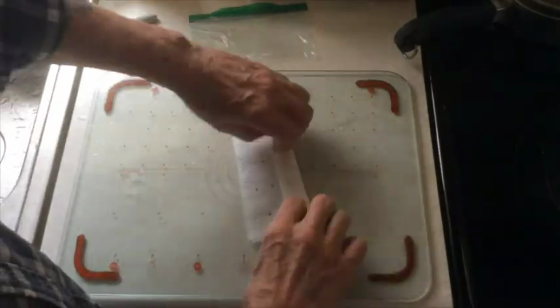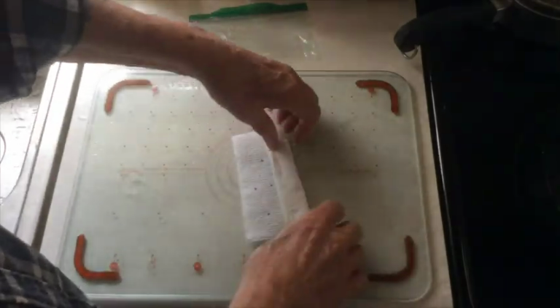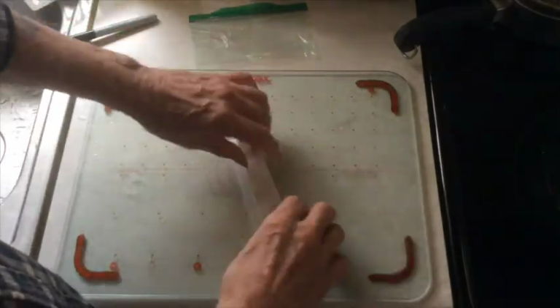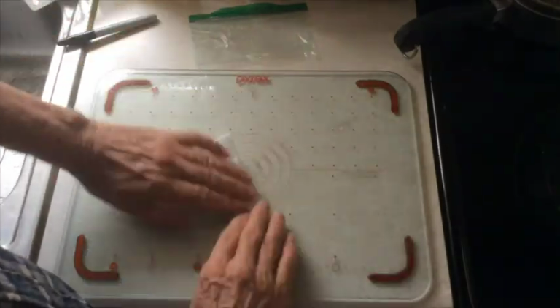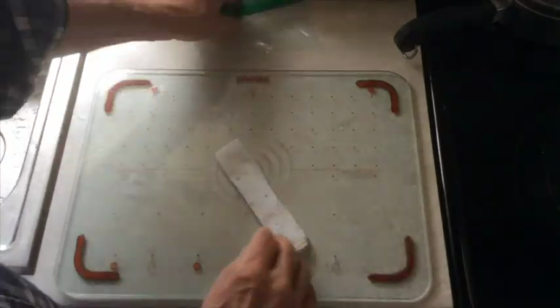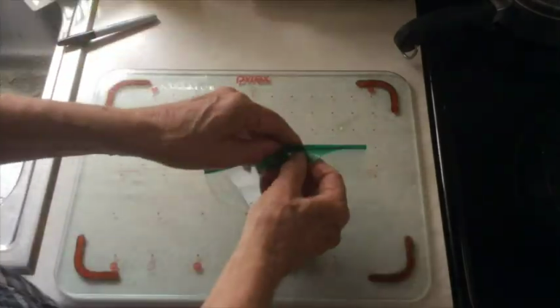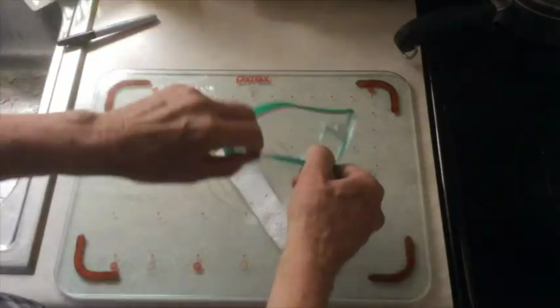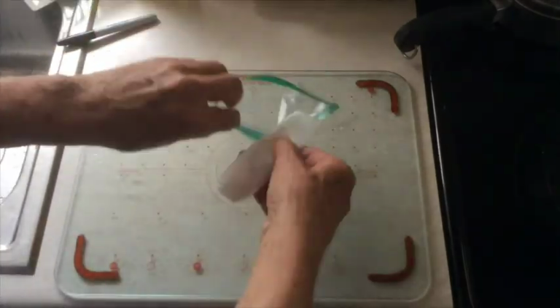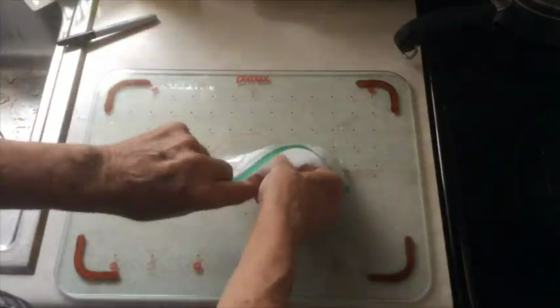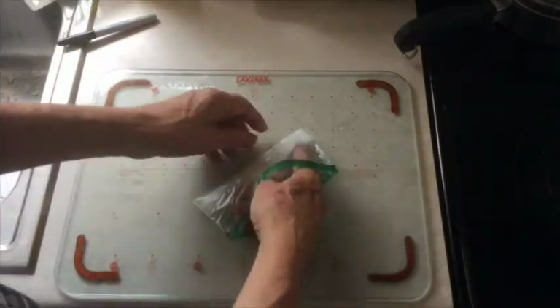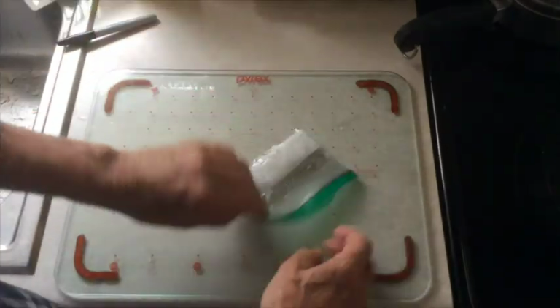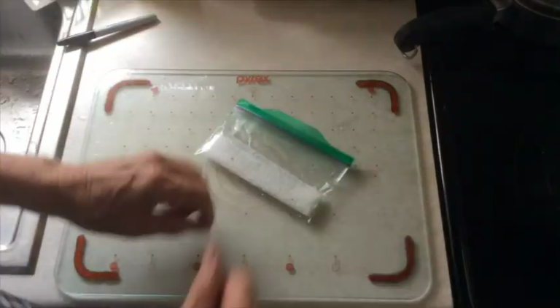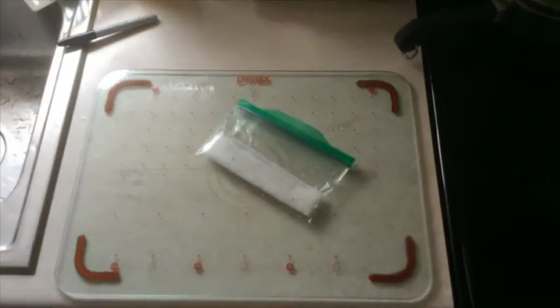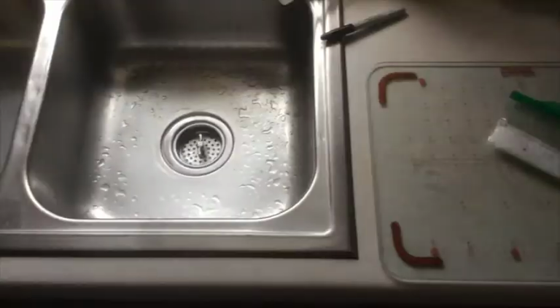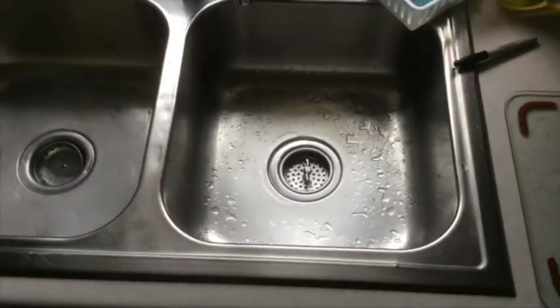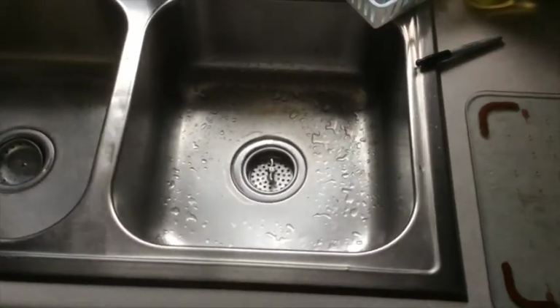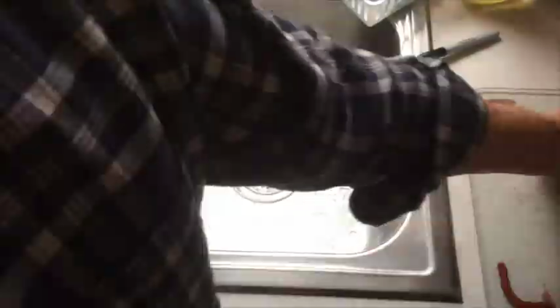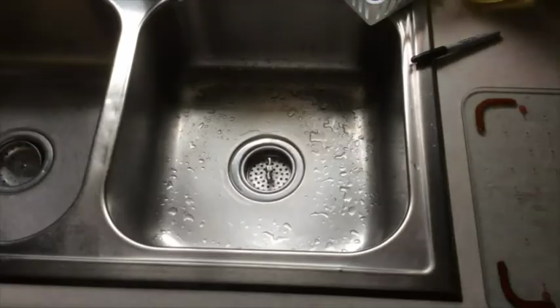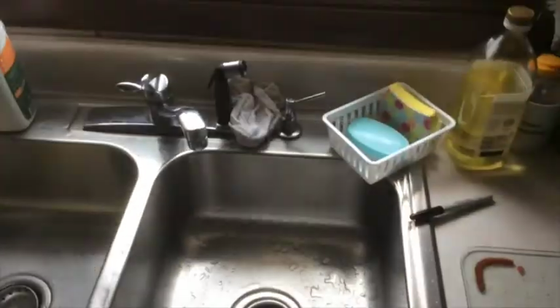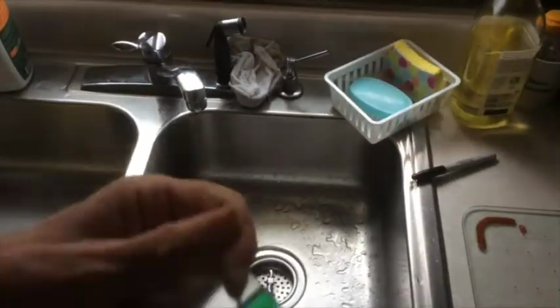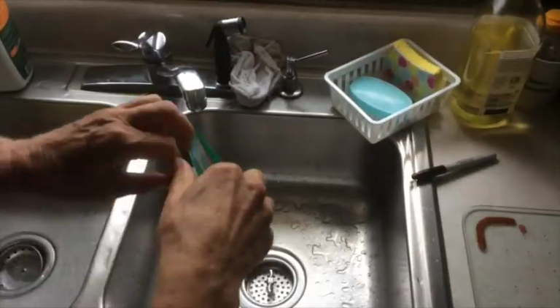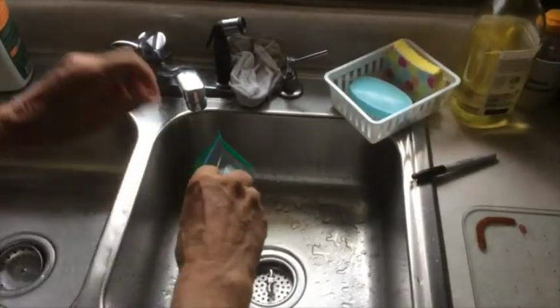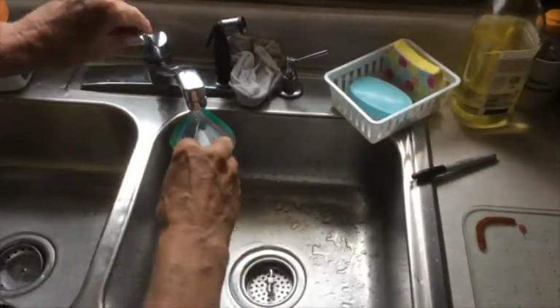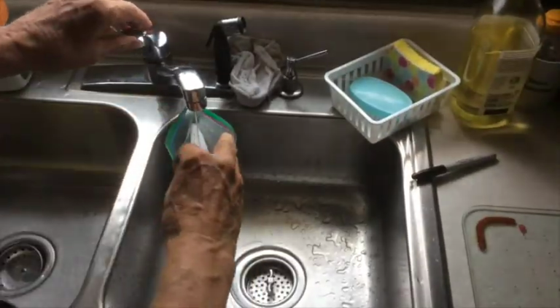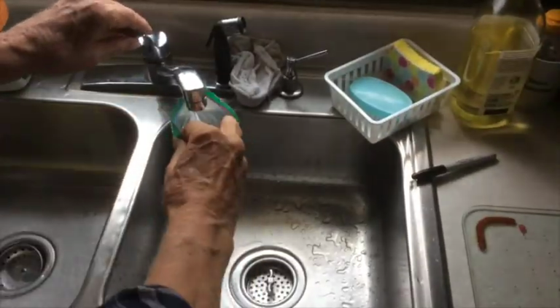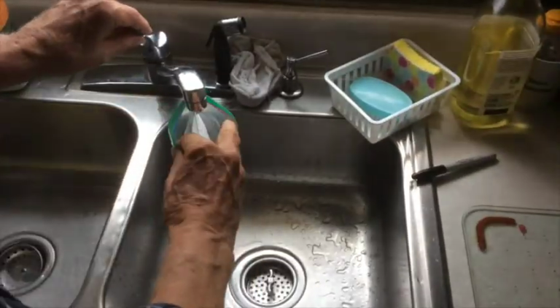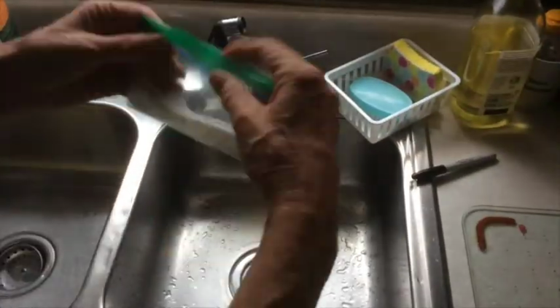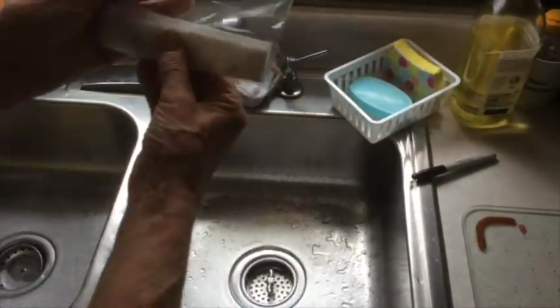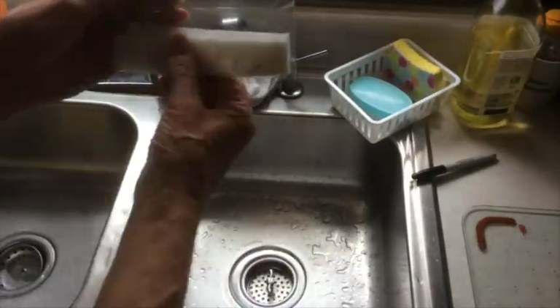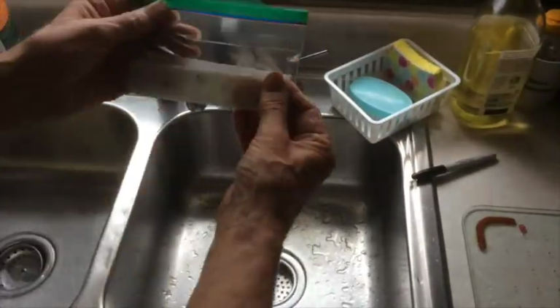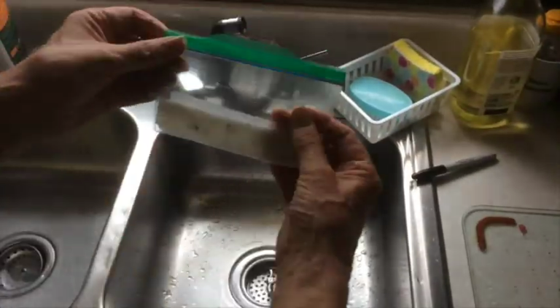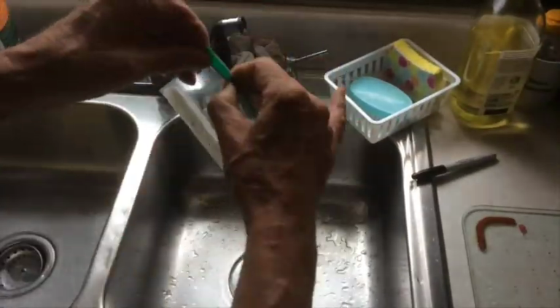Here you see me adding a little bit more water because you want to make sure that the paper towel is really damp.